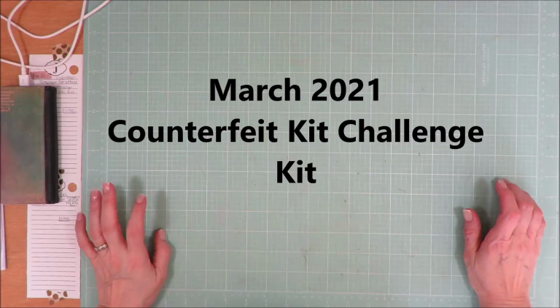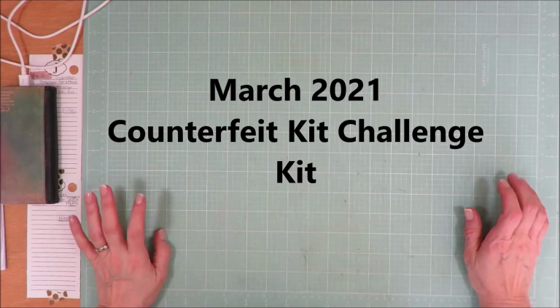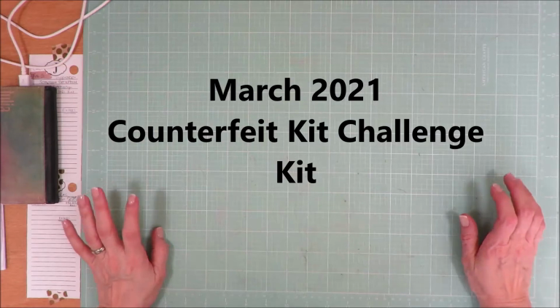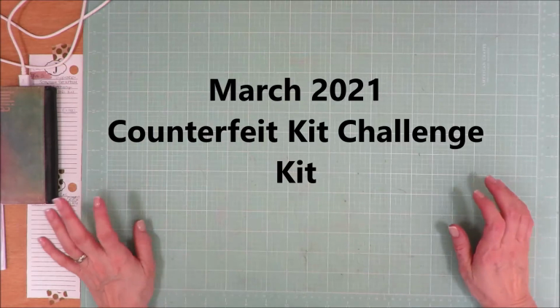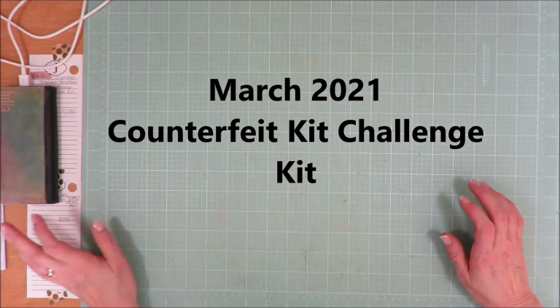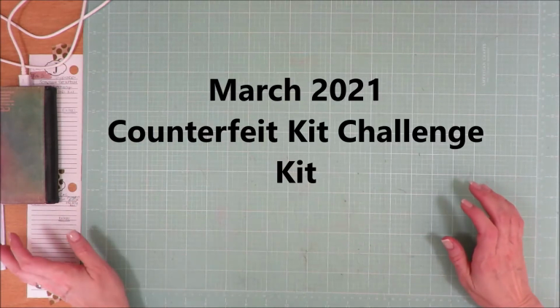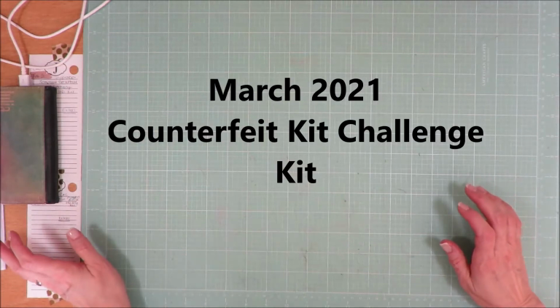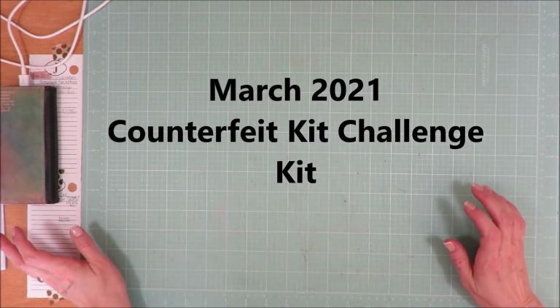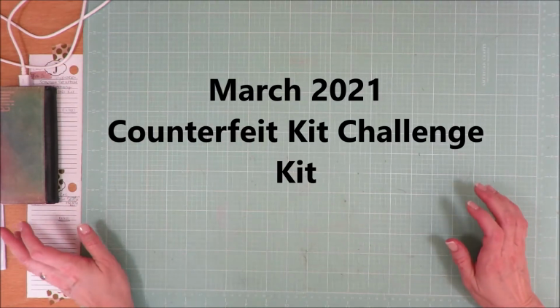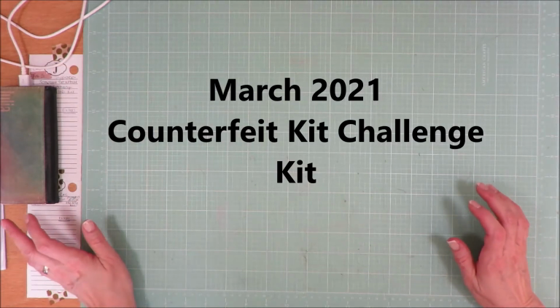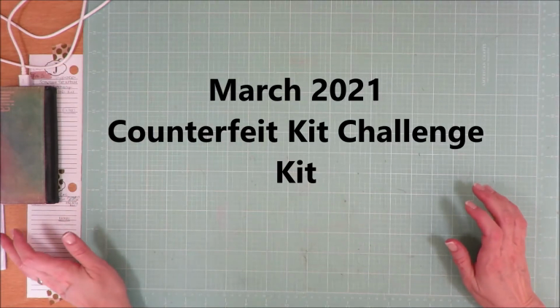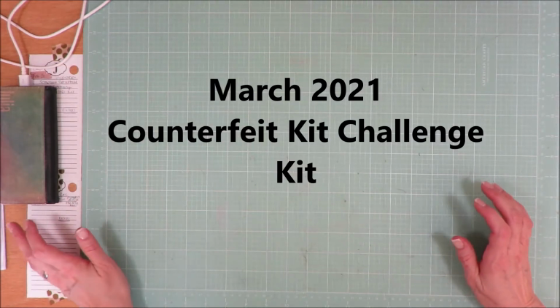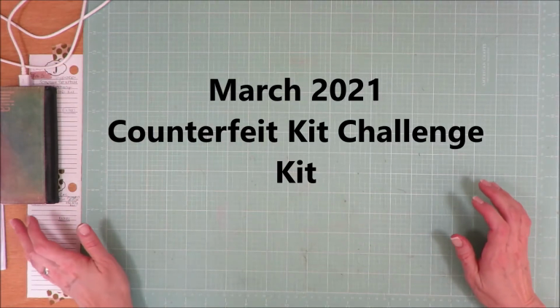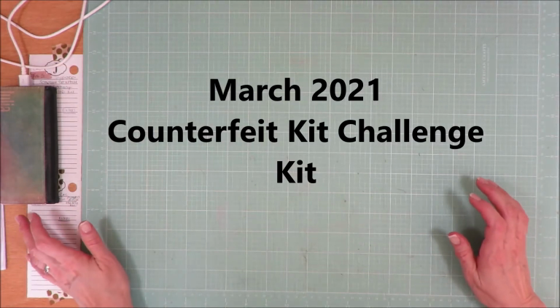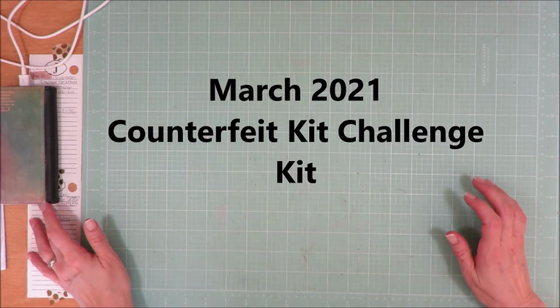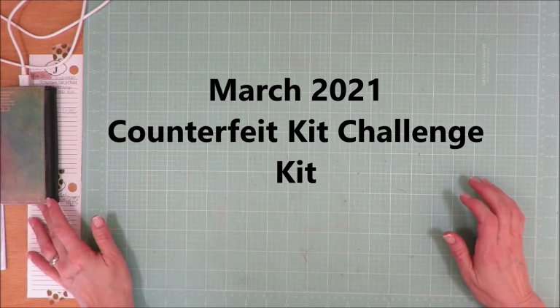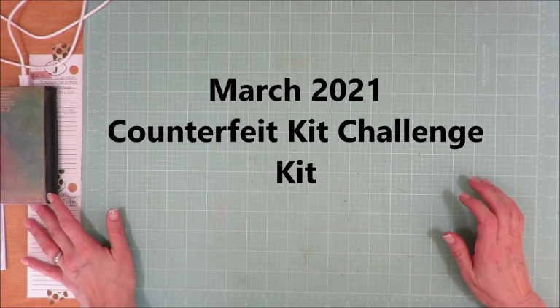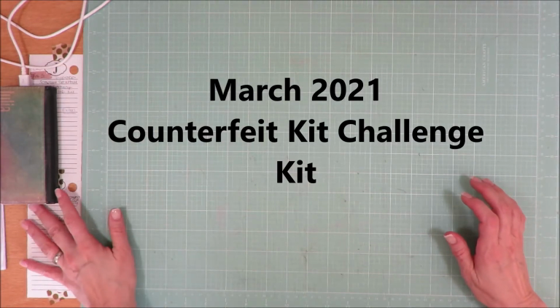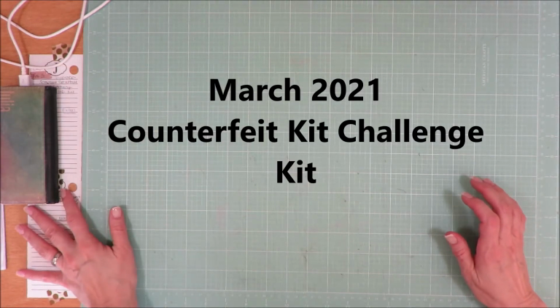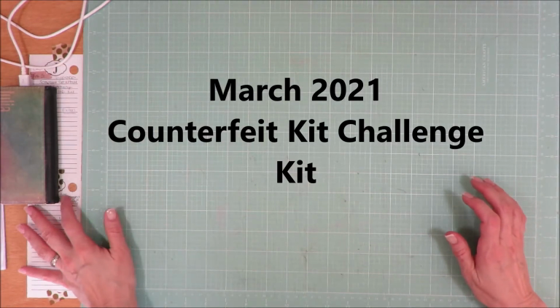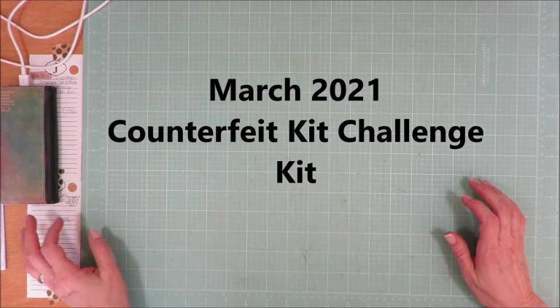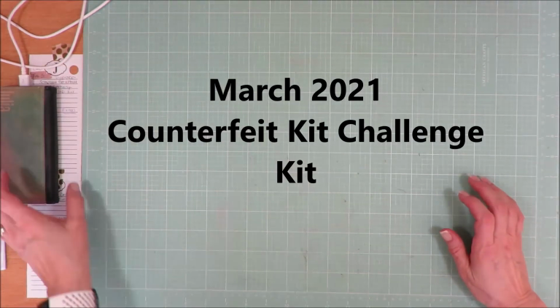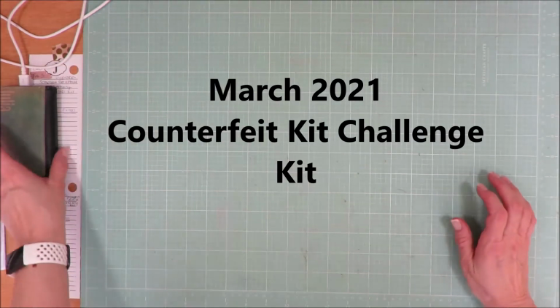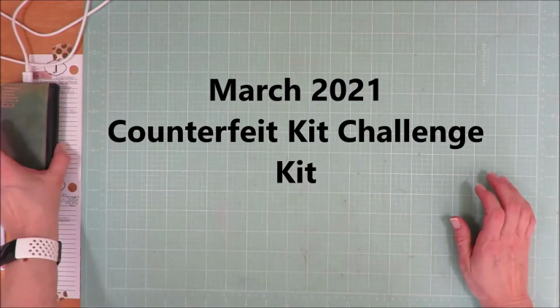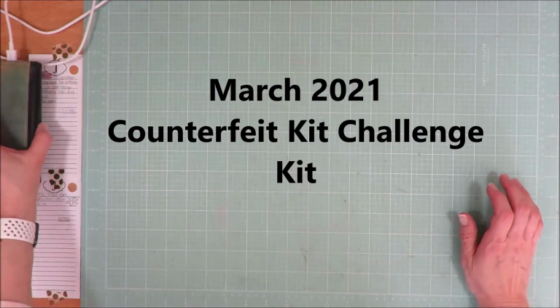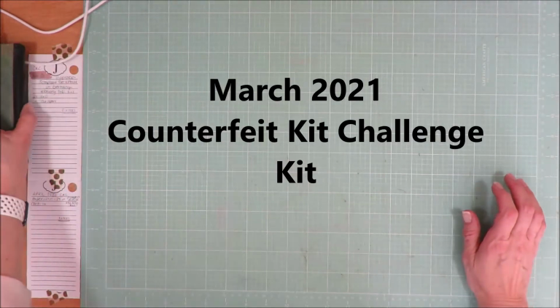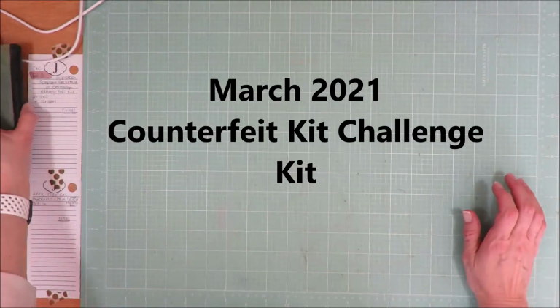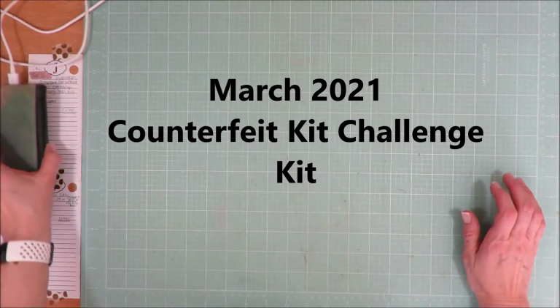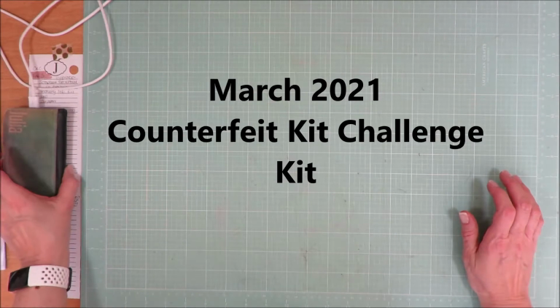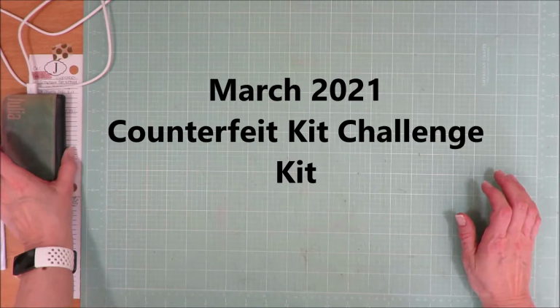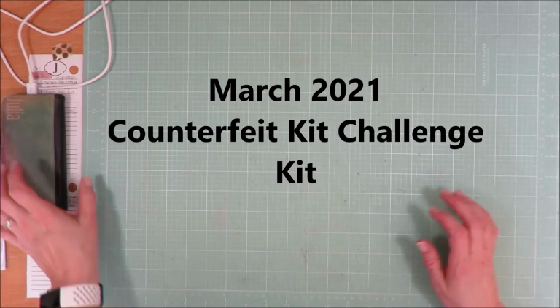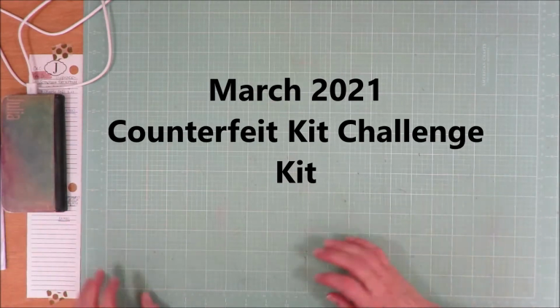Hi friends, it's Julia. Today I'm here to share my March 2021 Counterfeit Kit Challenge Kit.